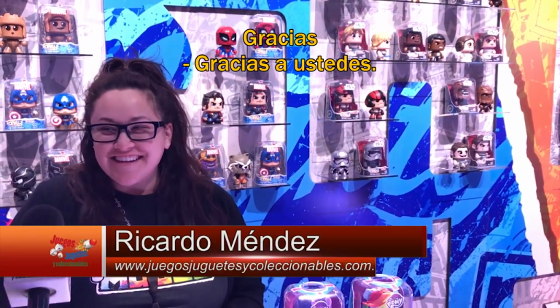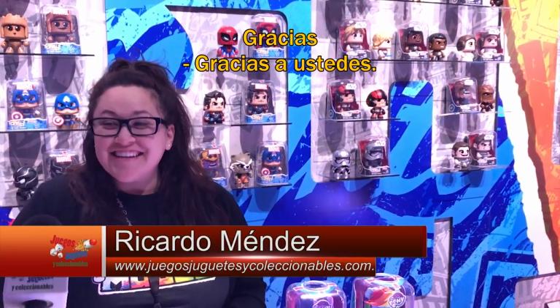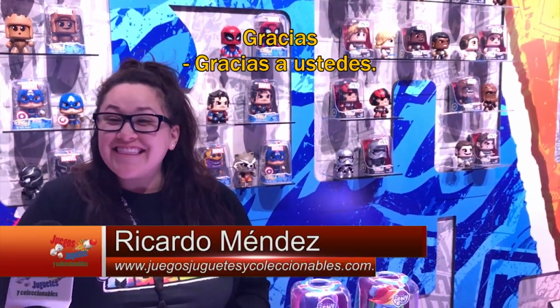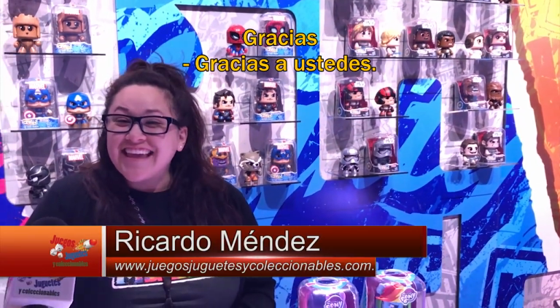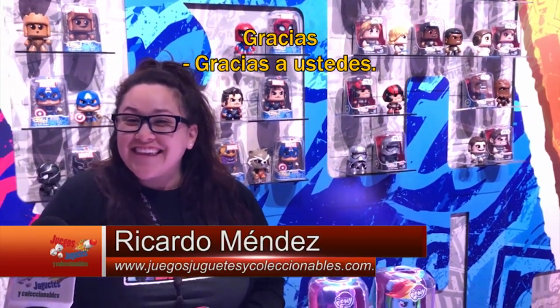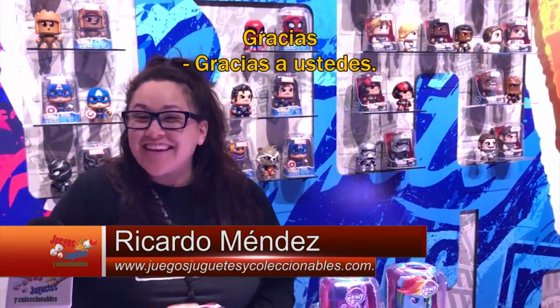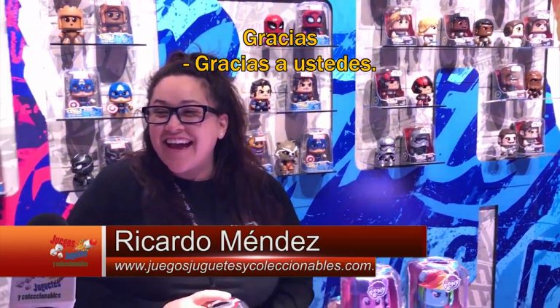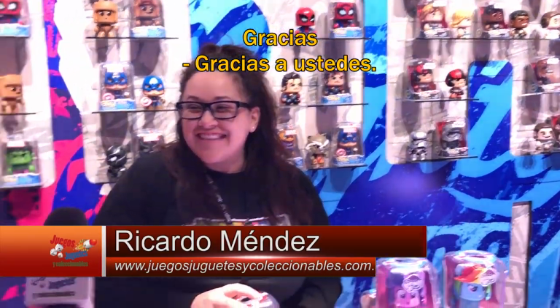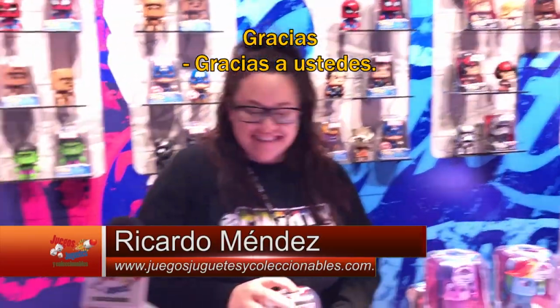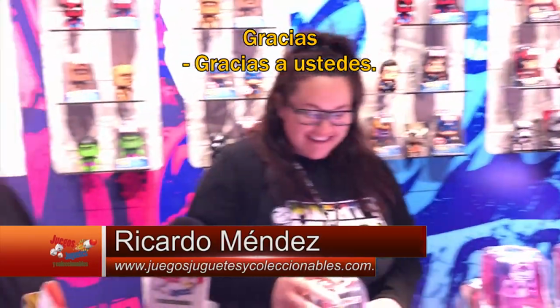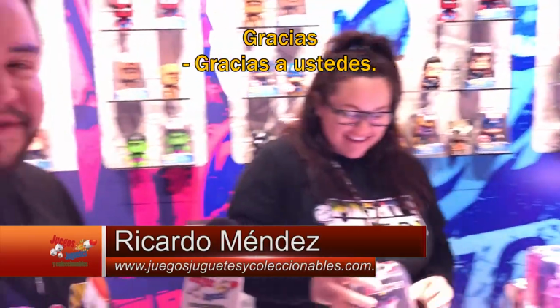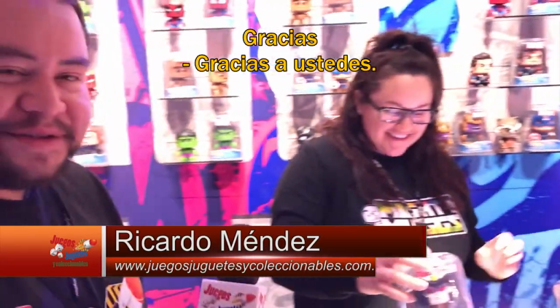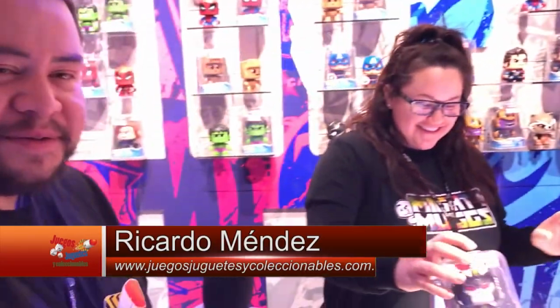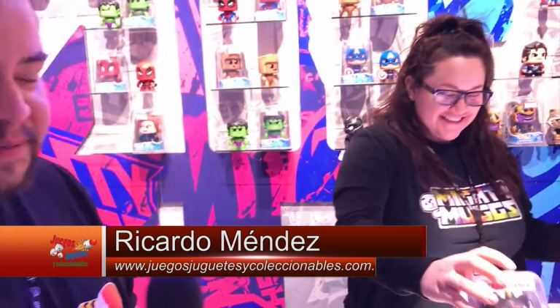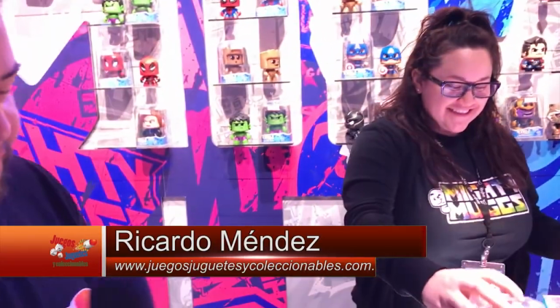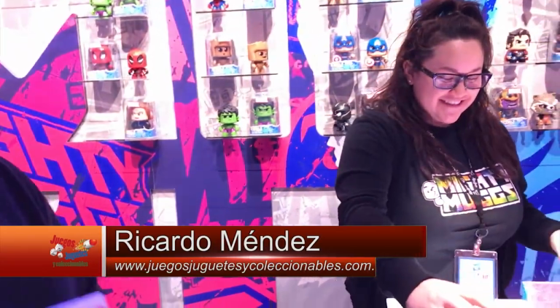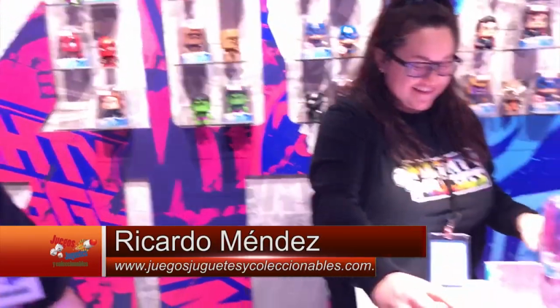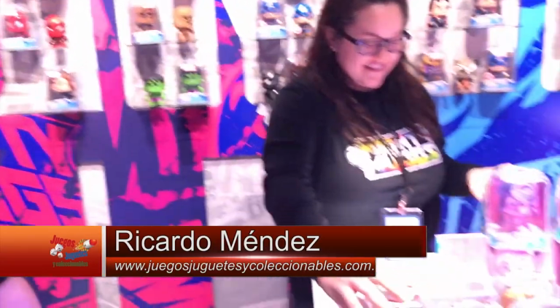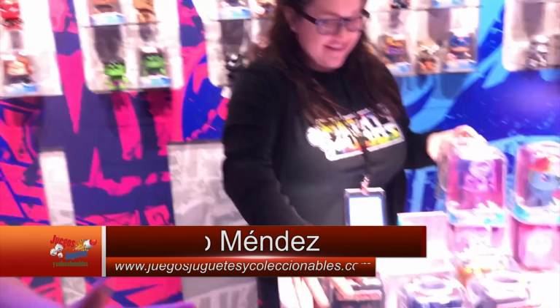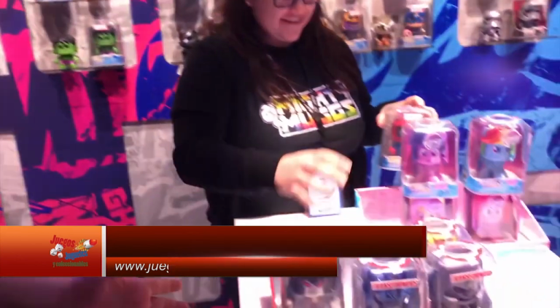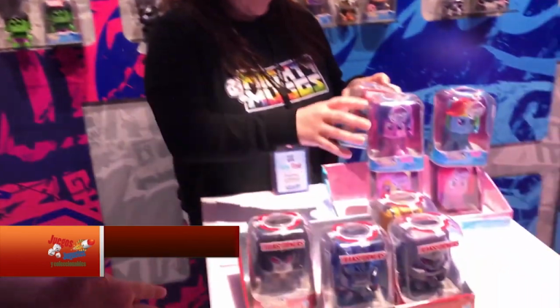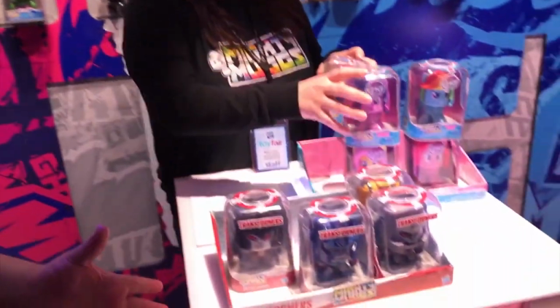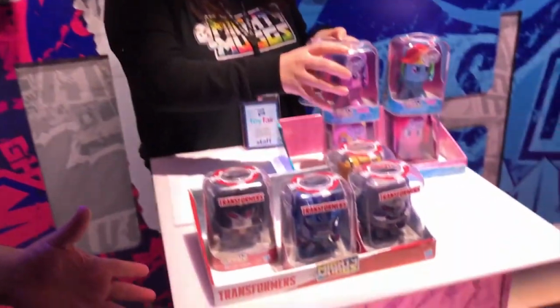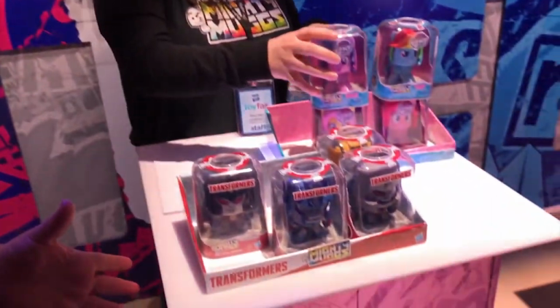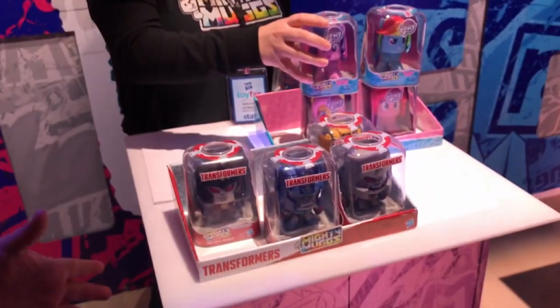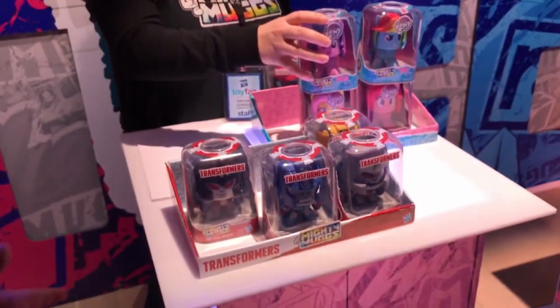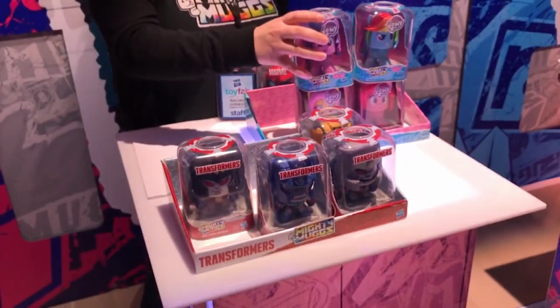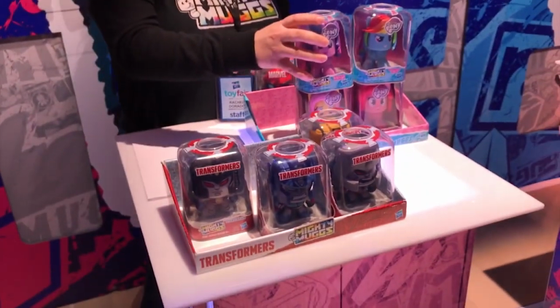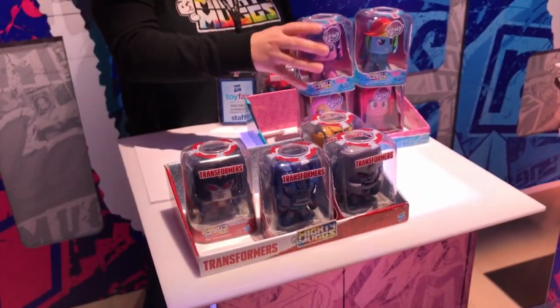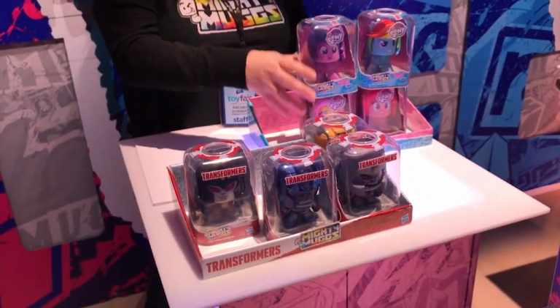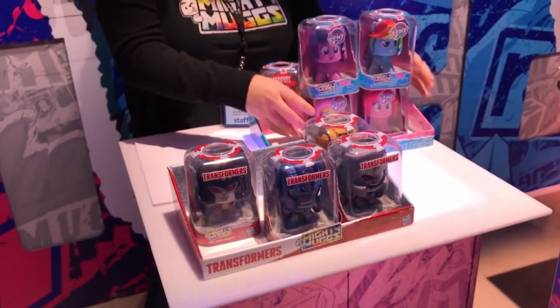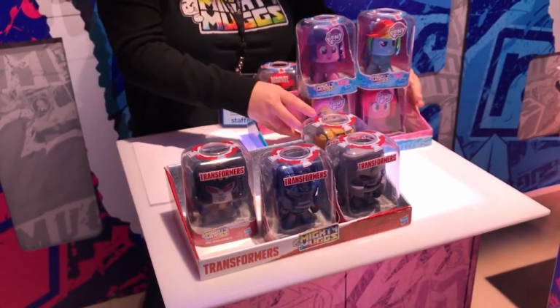Thank you. That's Alina, Mighty Mugs, here at Hasbro.